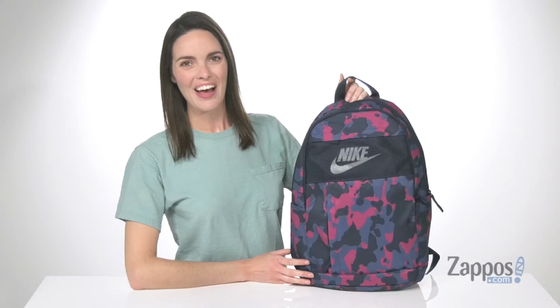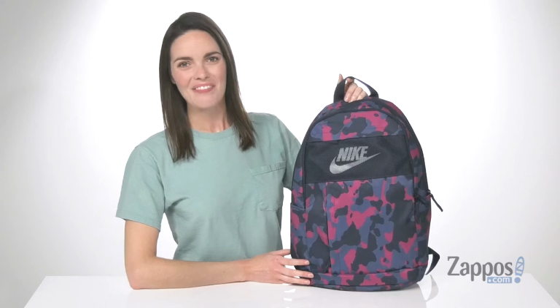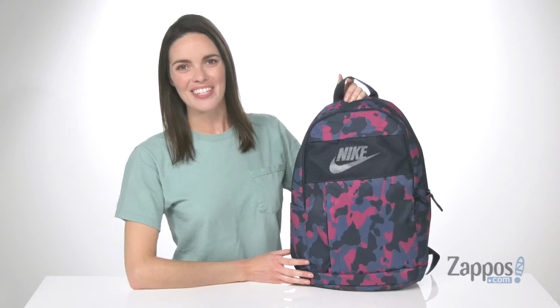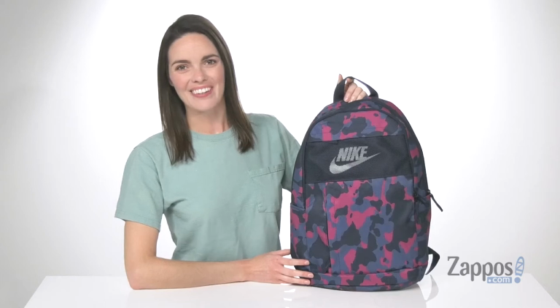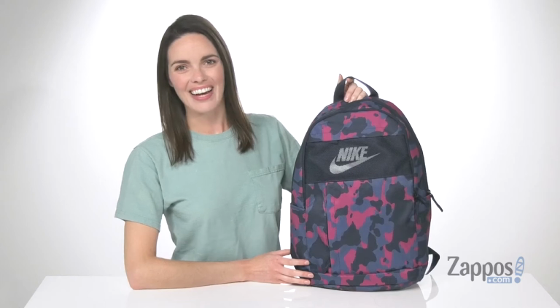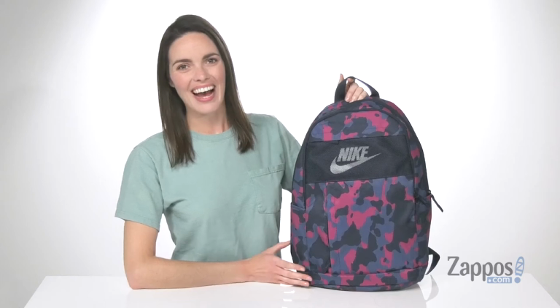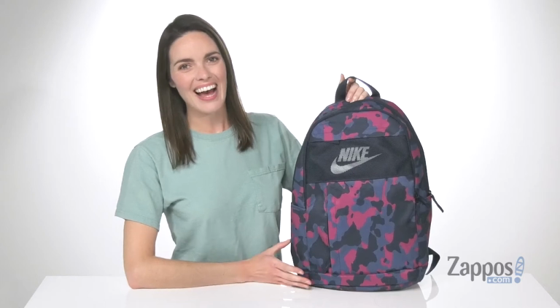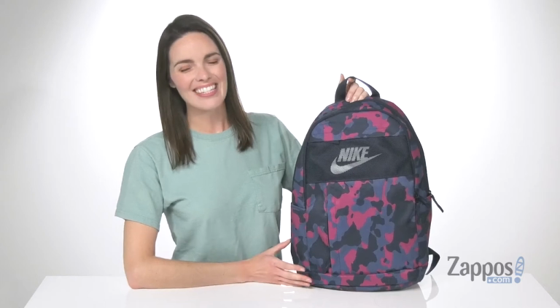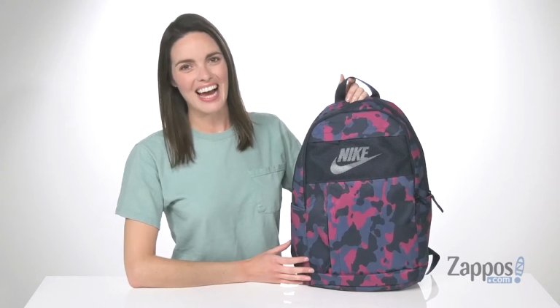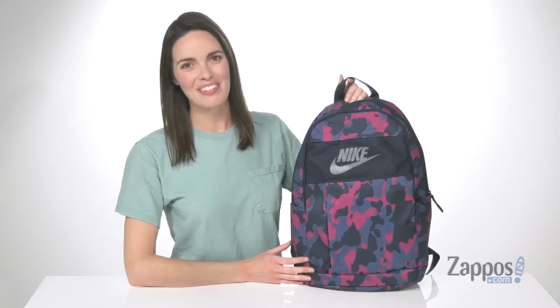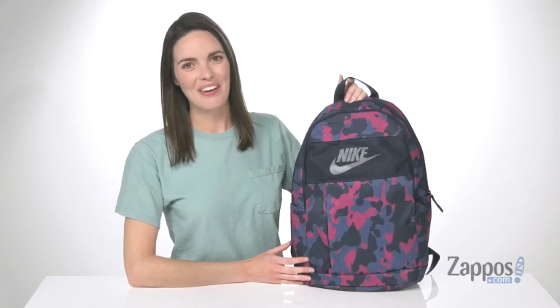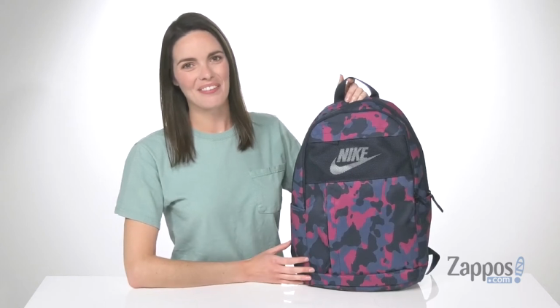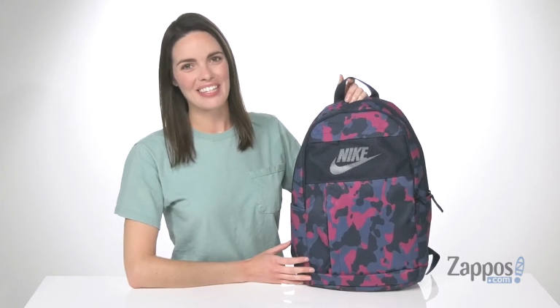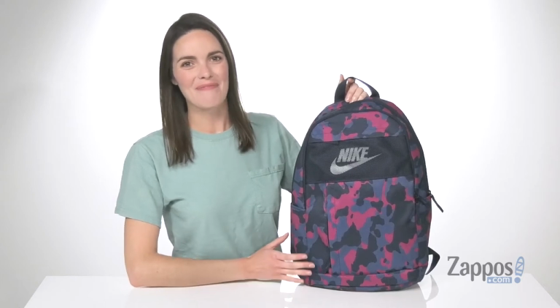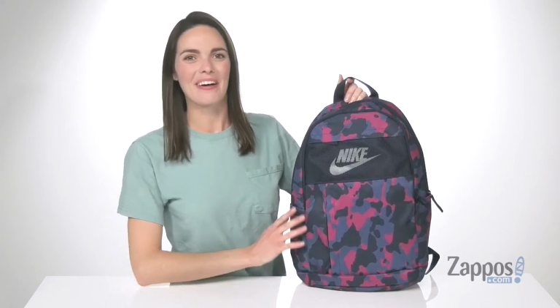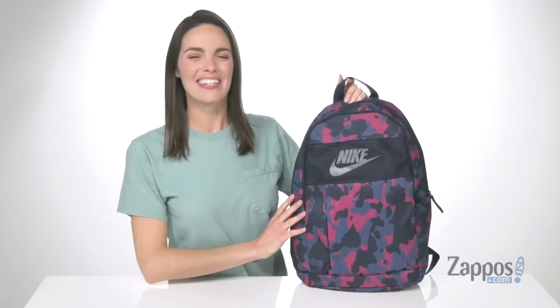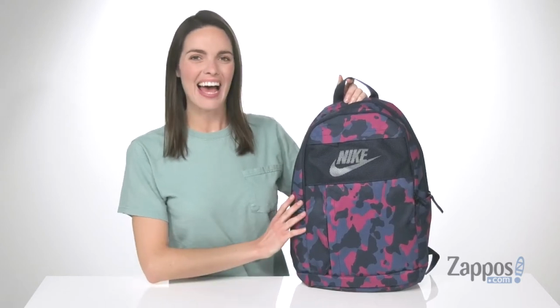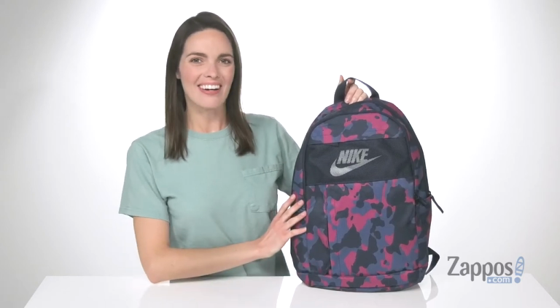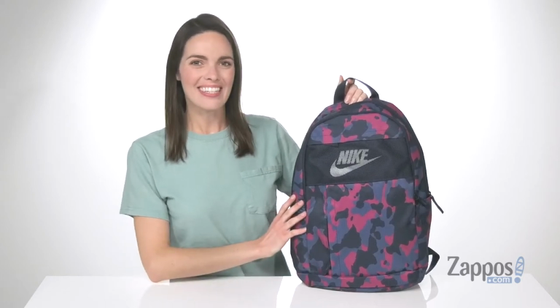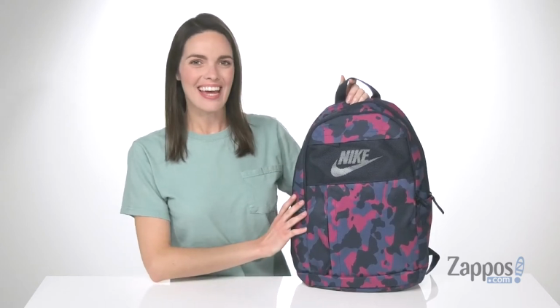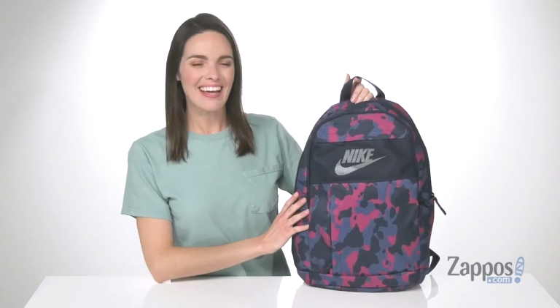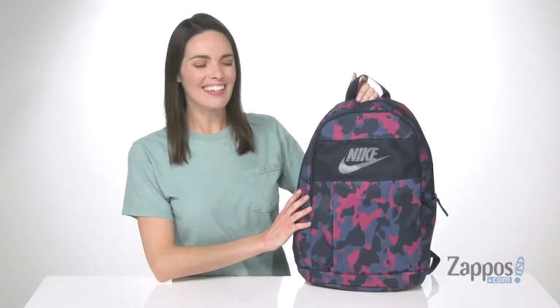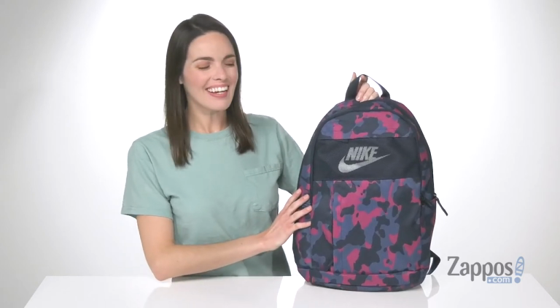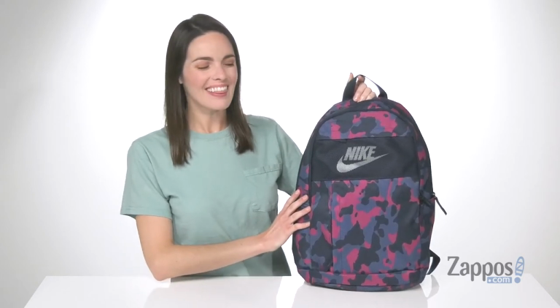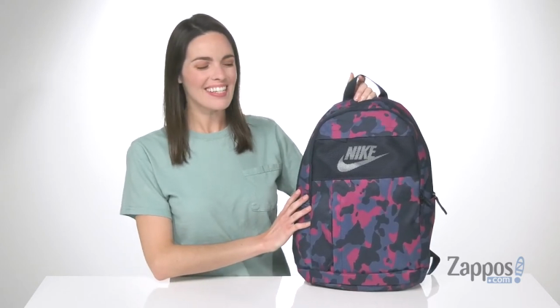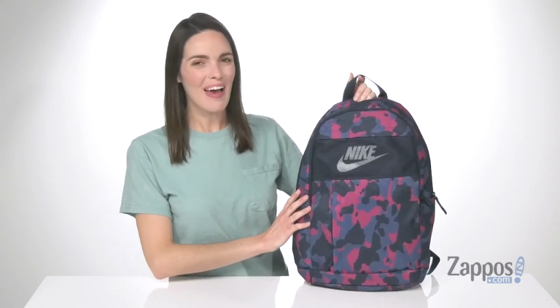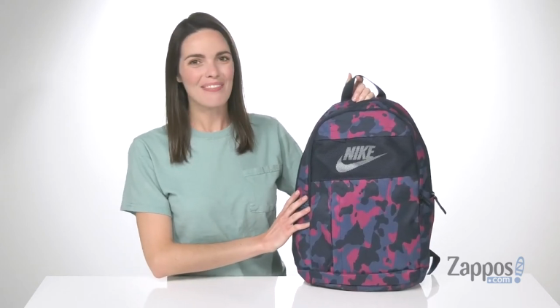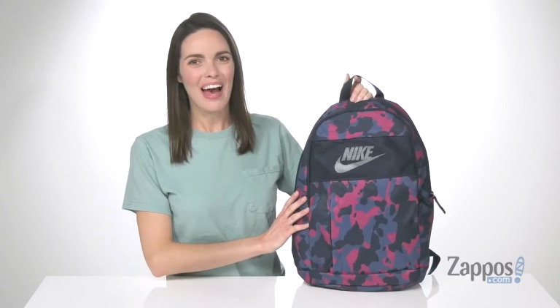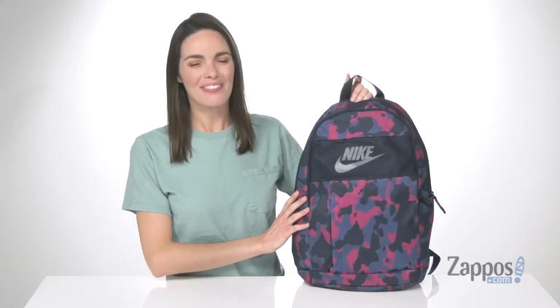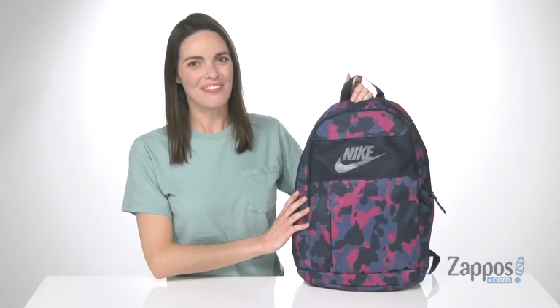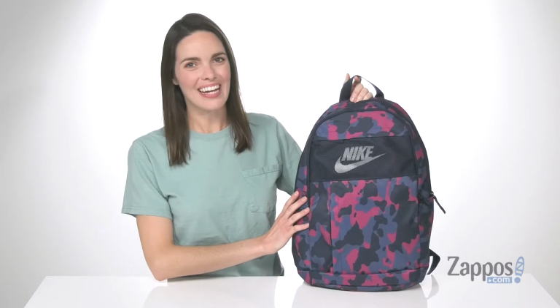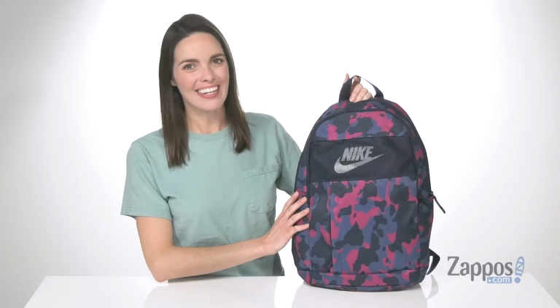What's going on guys, I'm Zoe from Zappos and we're taking a look at this backpack from Nike.